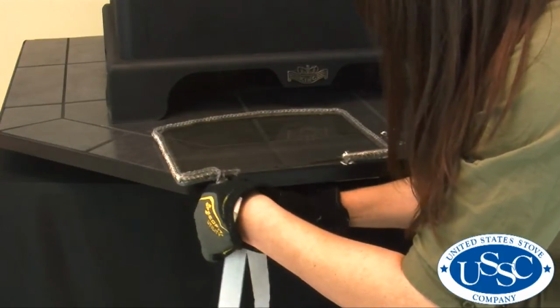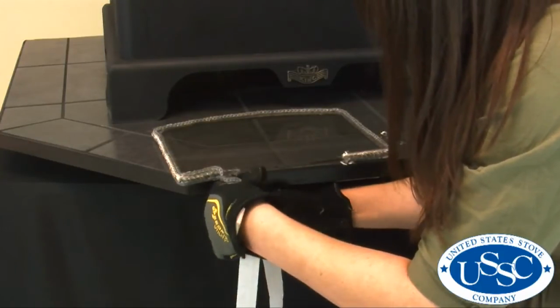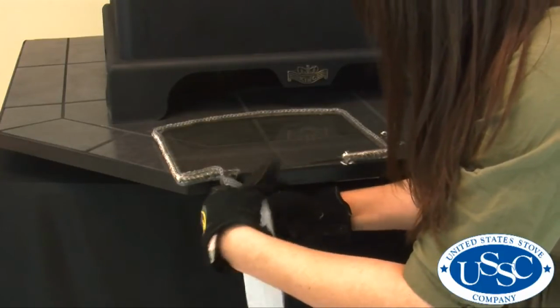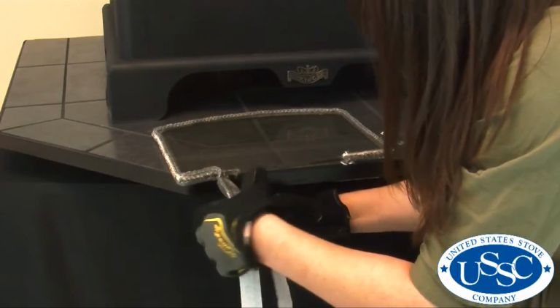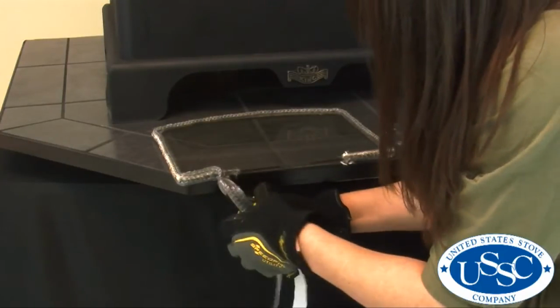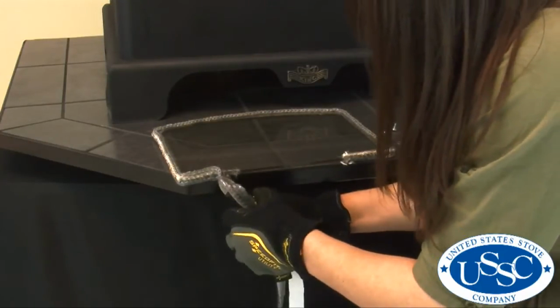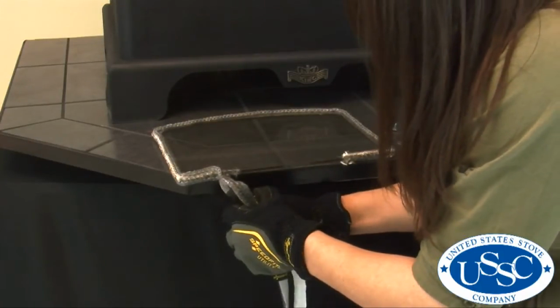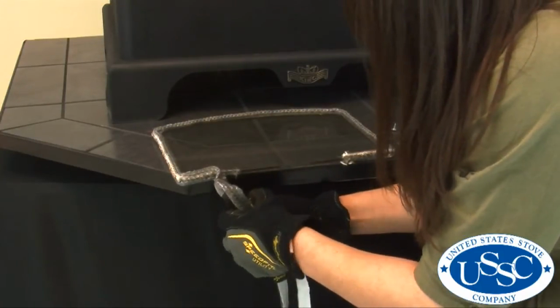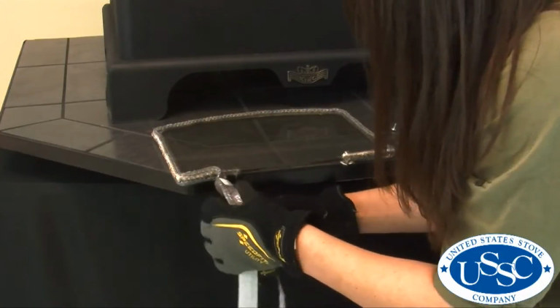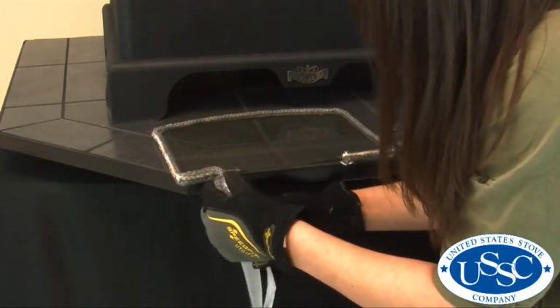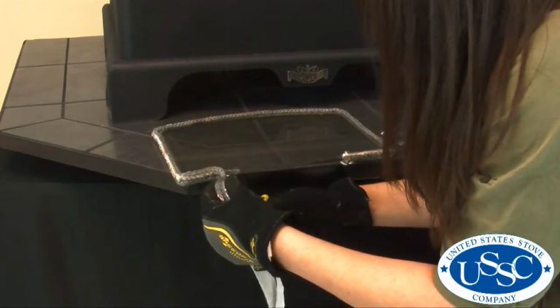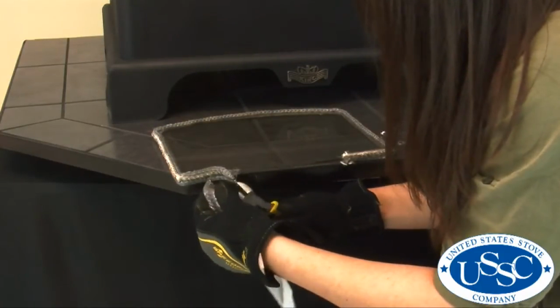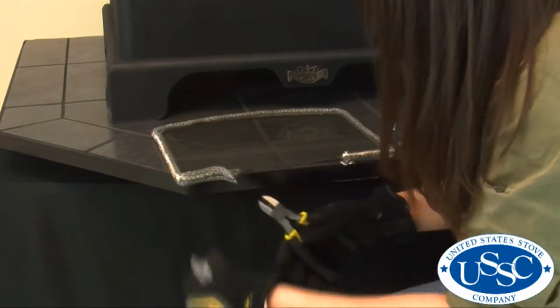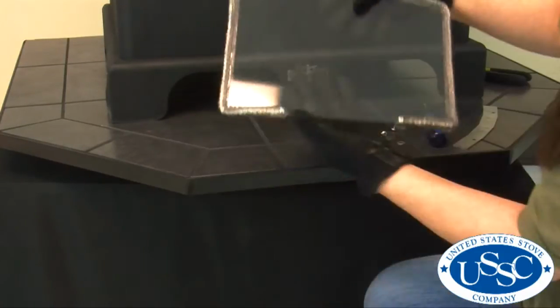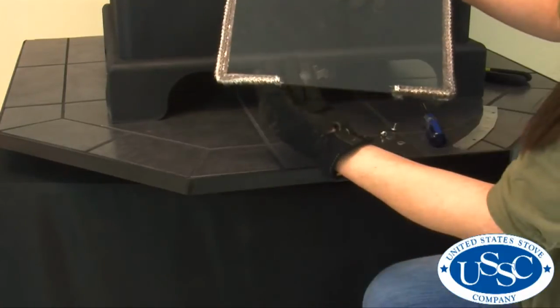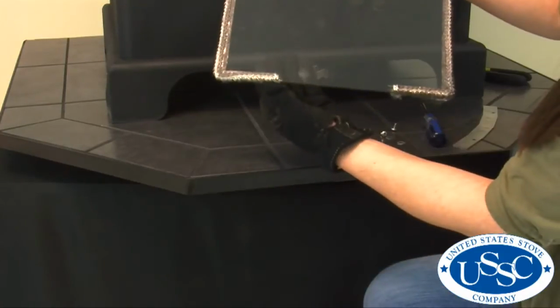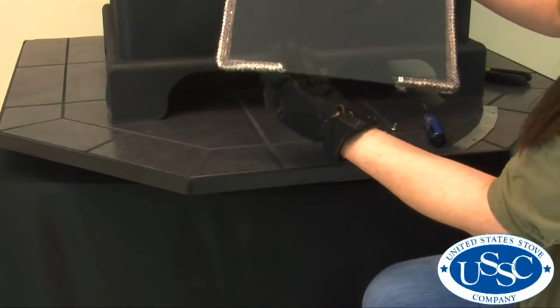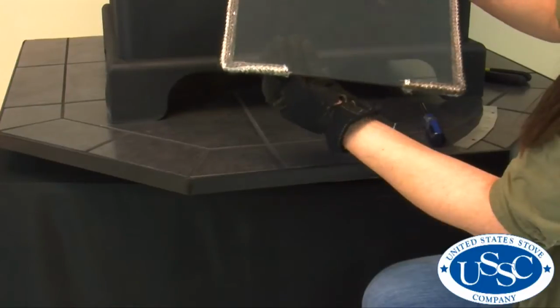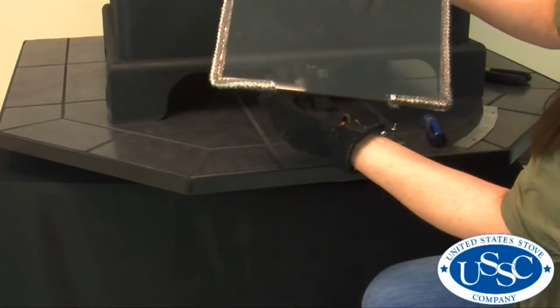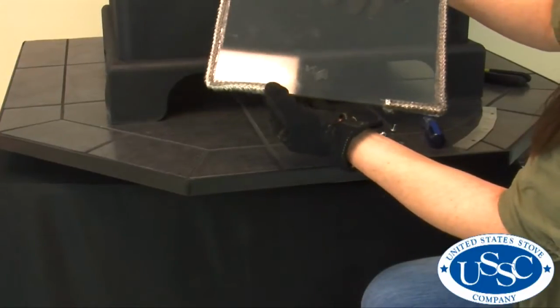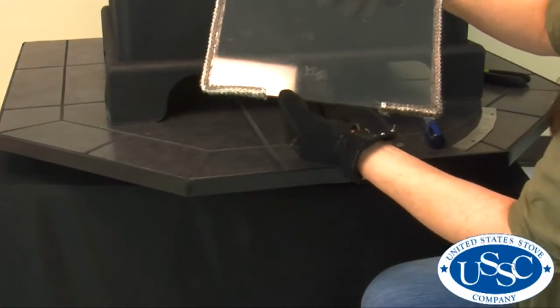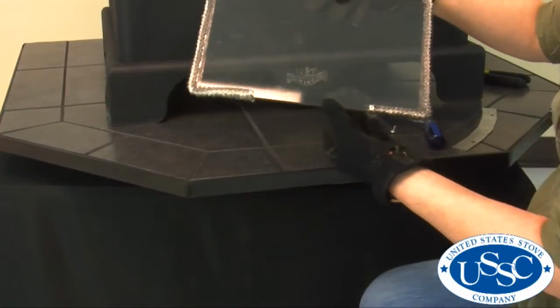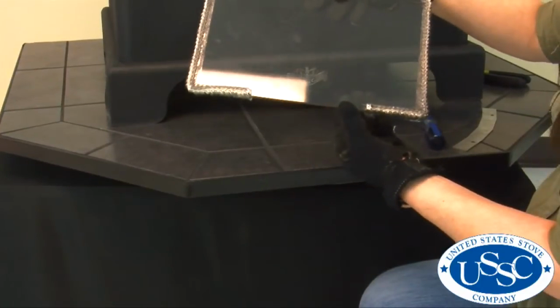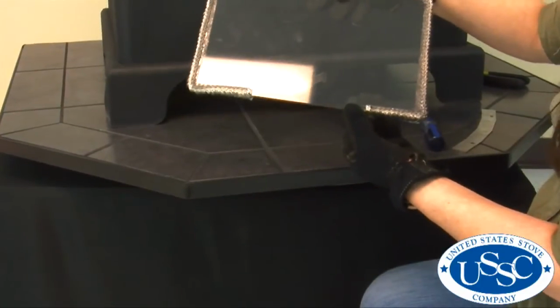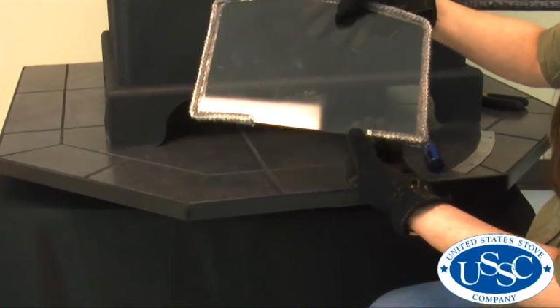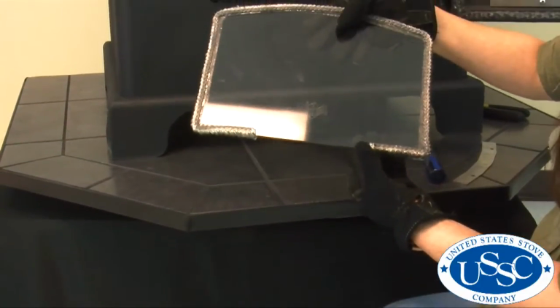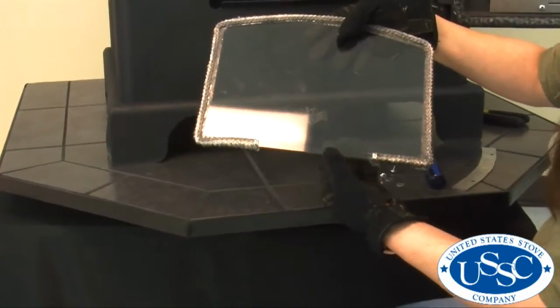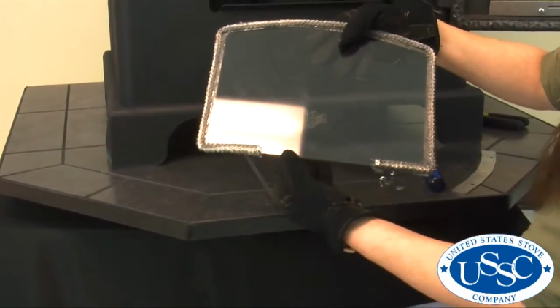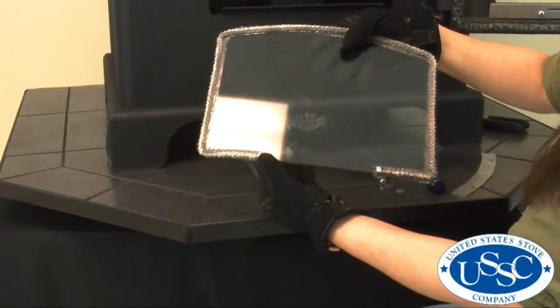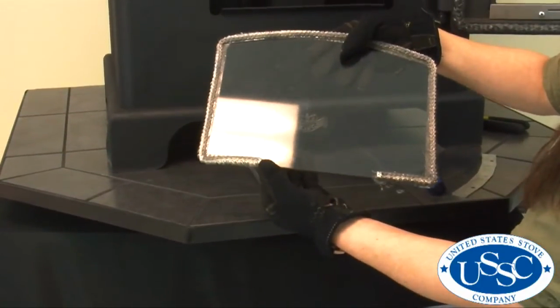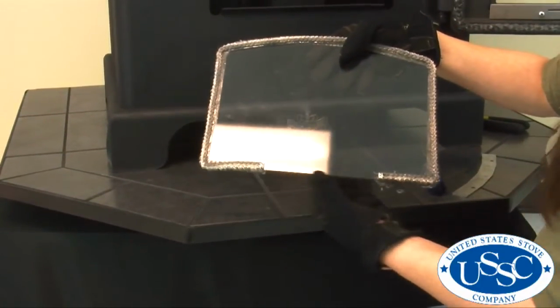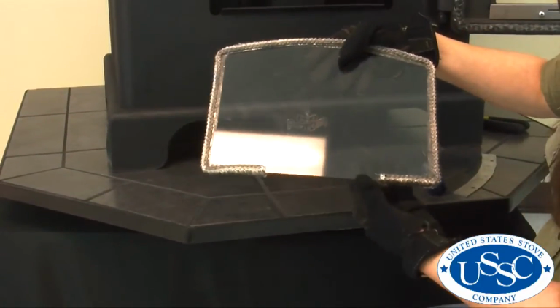Remember to leave a gap about 6 inches wide on the bottom part of the glass. This is for the air wash glass which helps keep your stove's window clean.